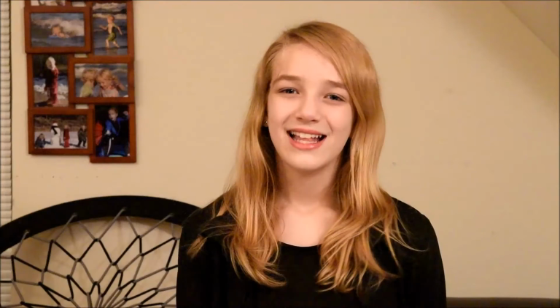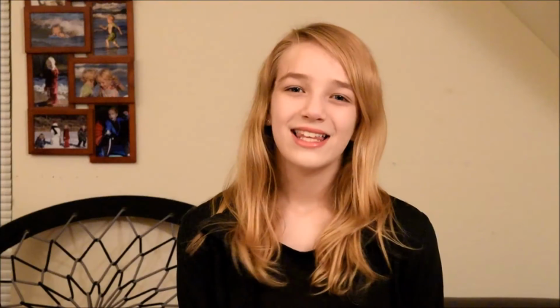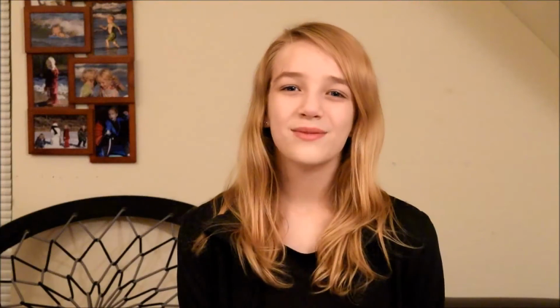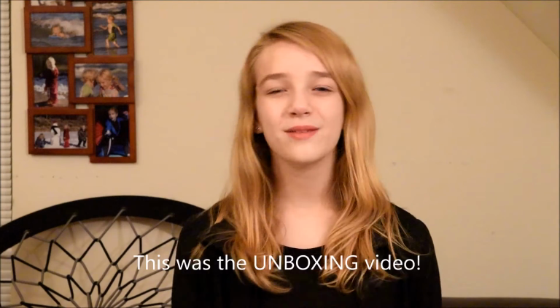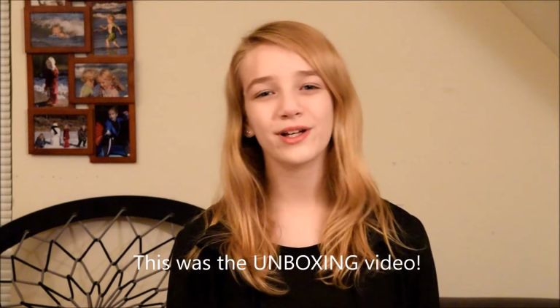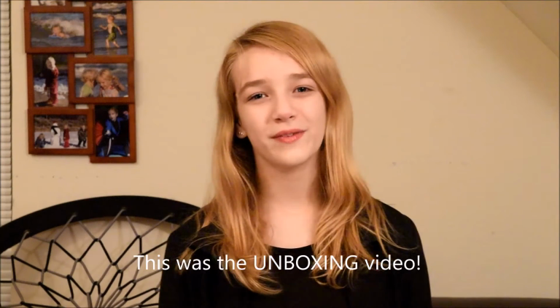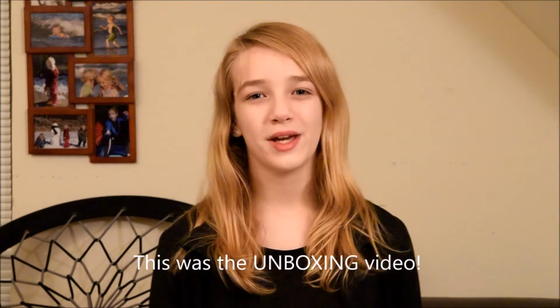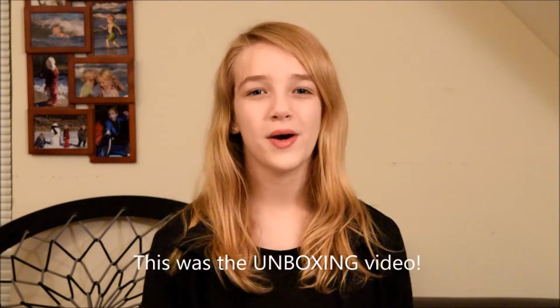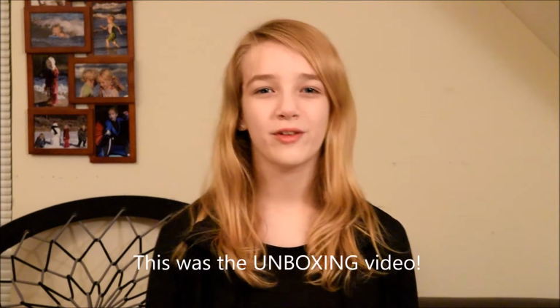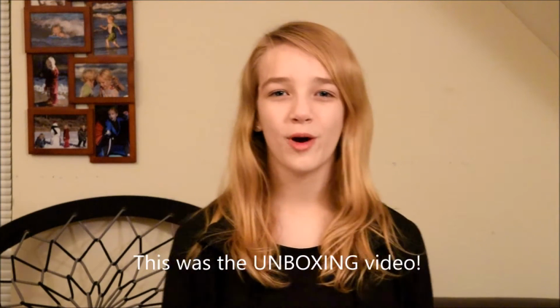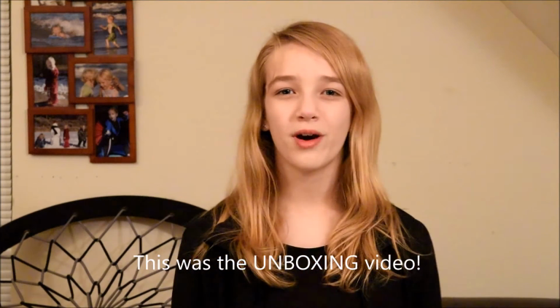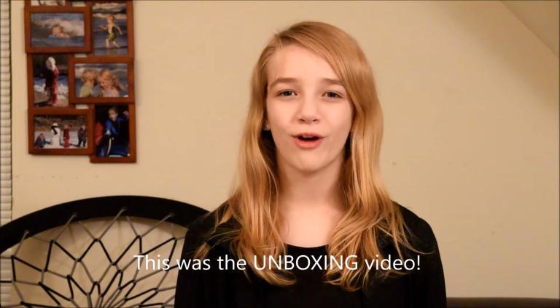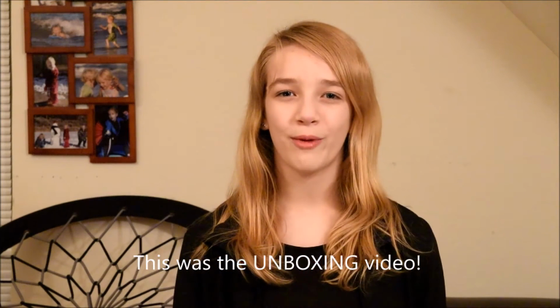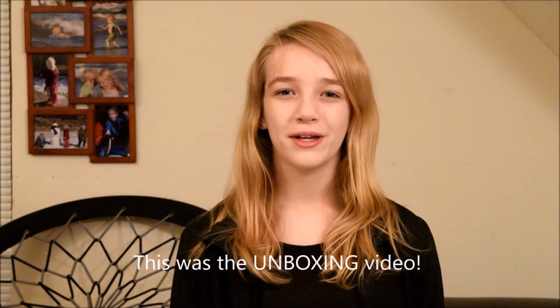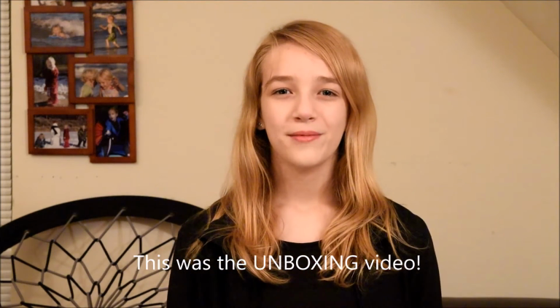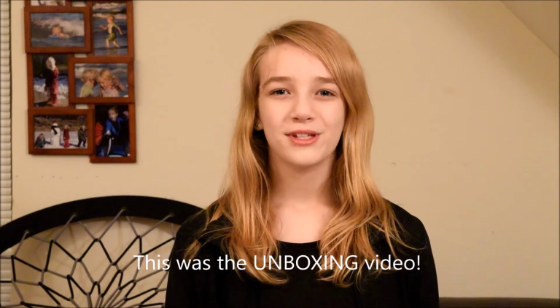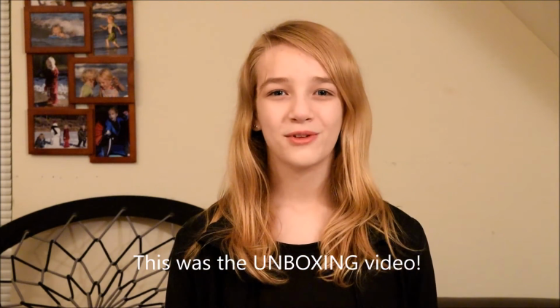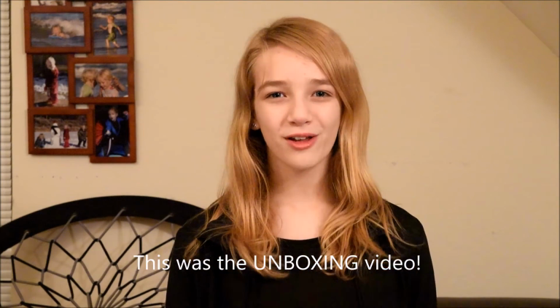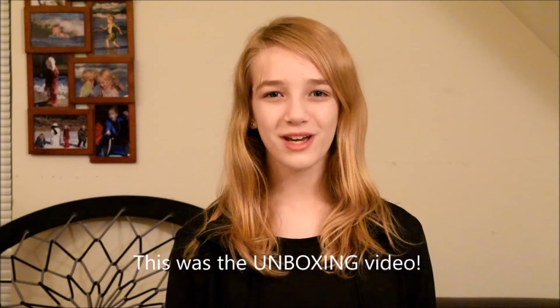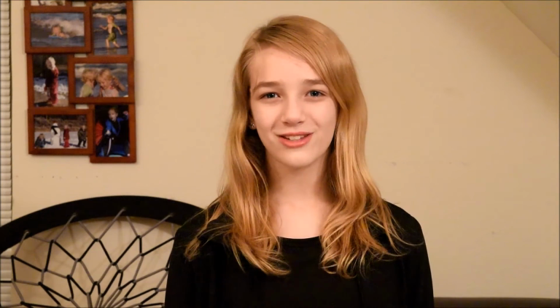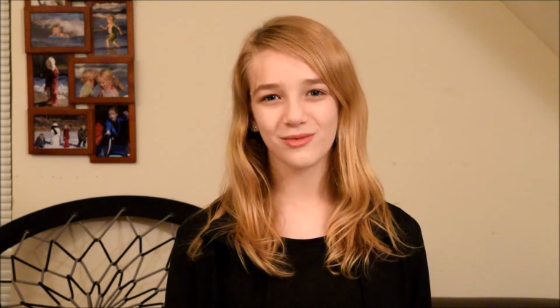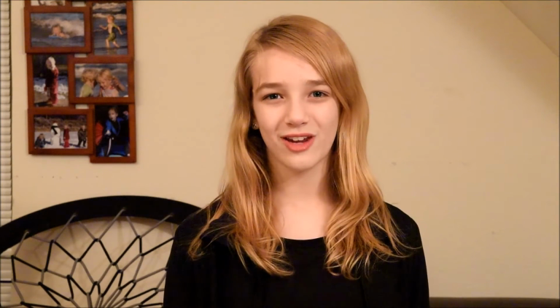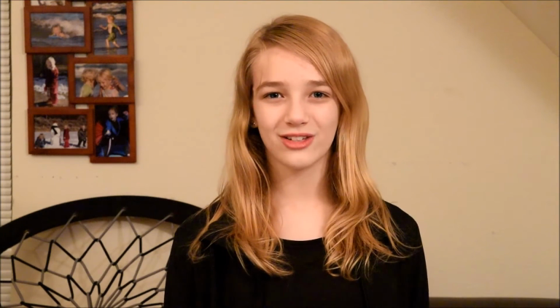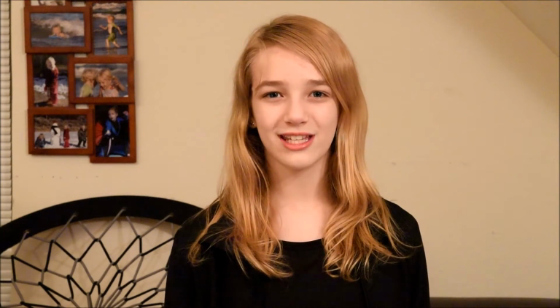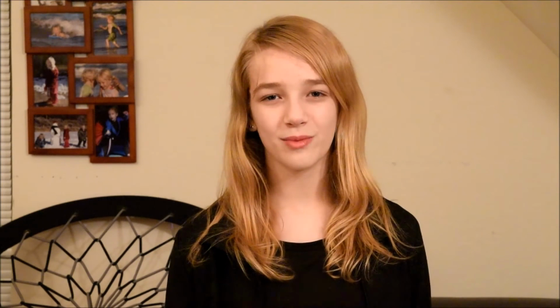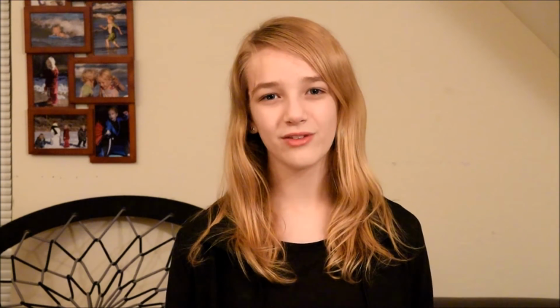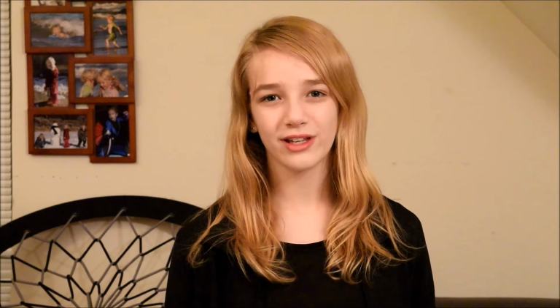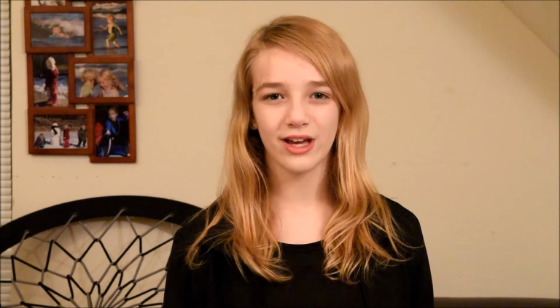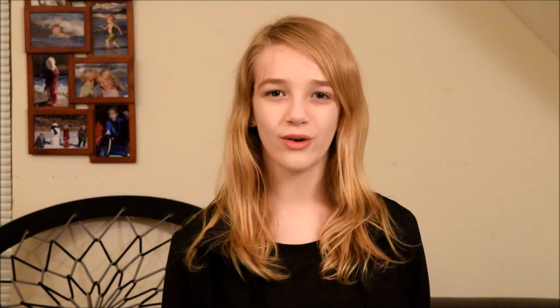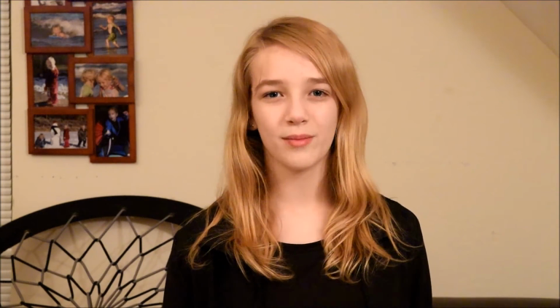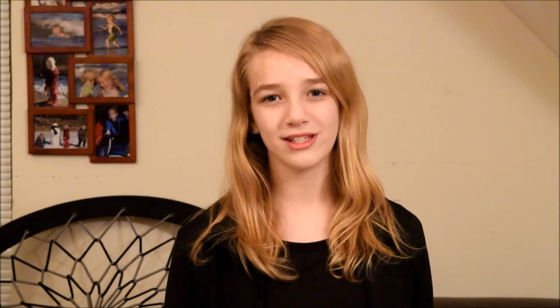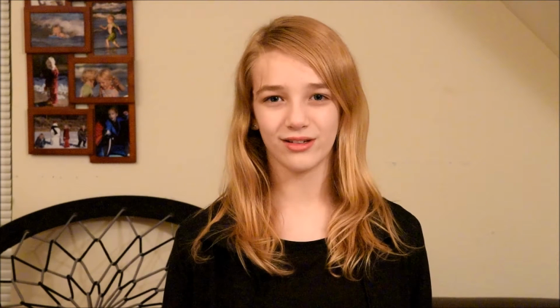This was the unboxing video of the BoBot robot. Subscribe to my YouTube channel to see the build video coming soon.